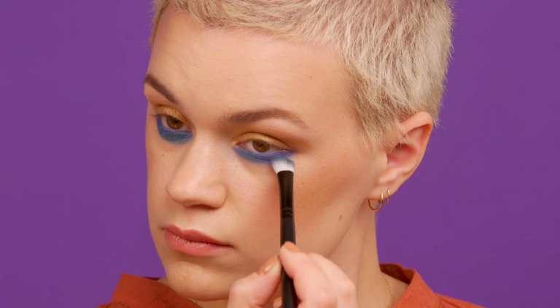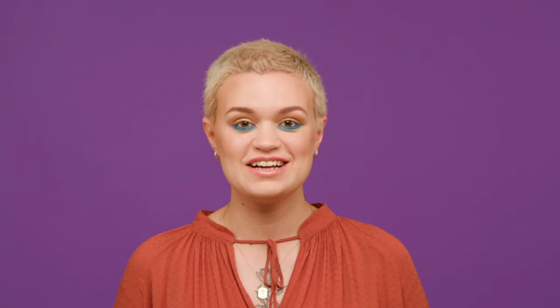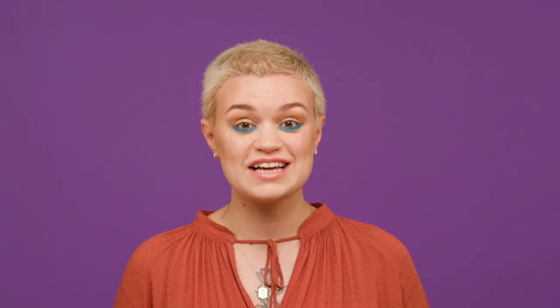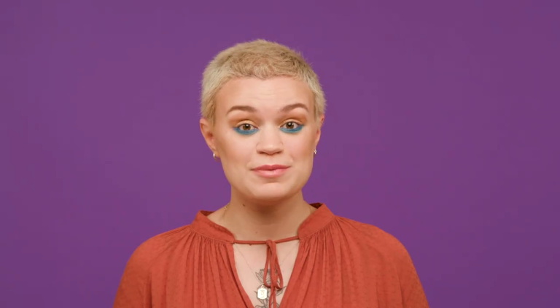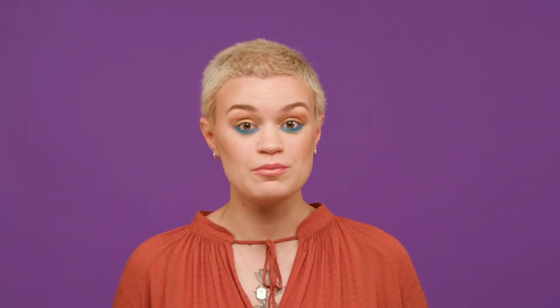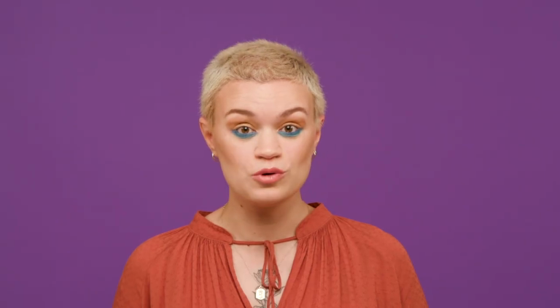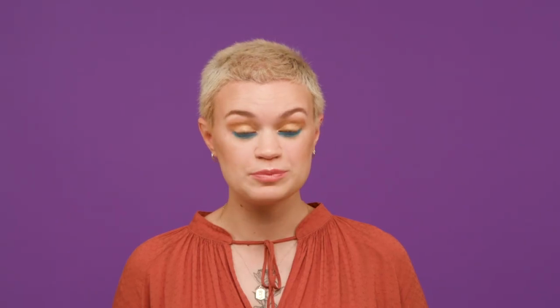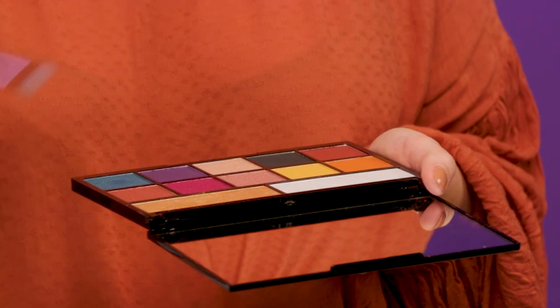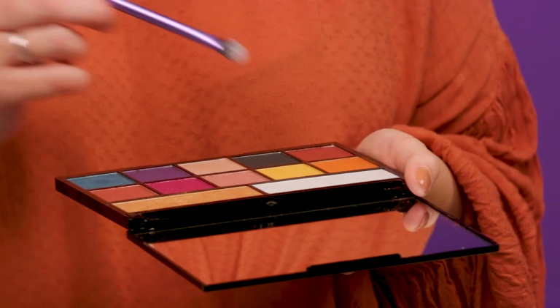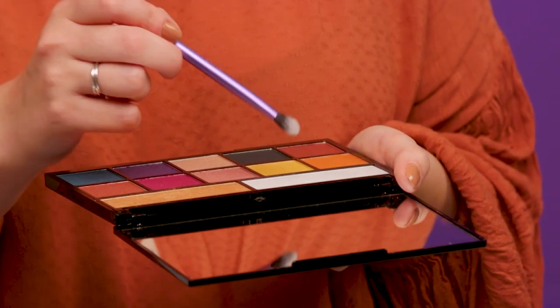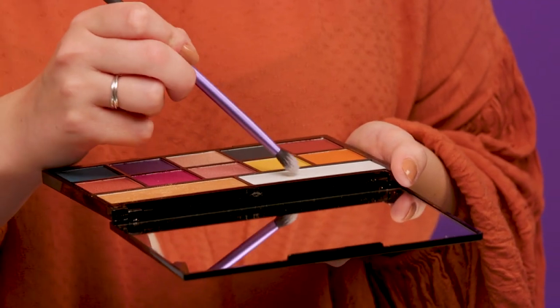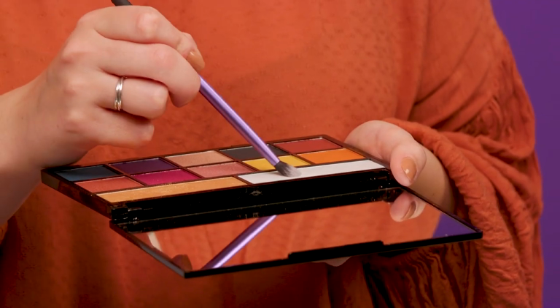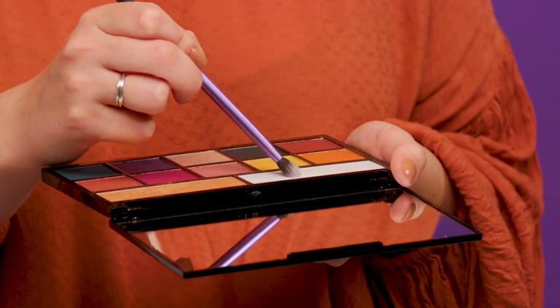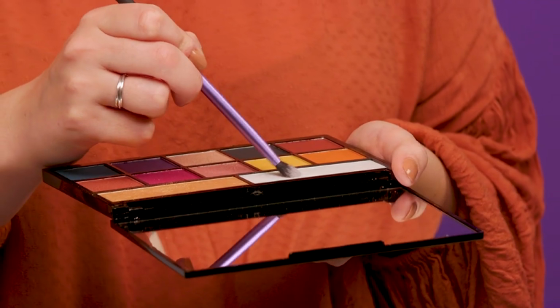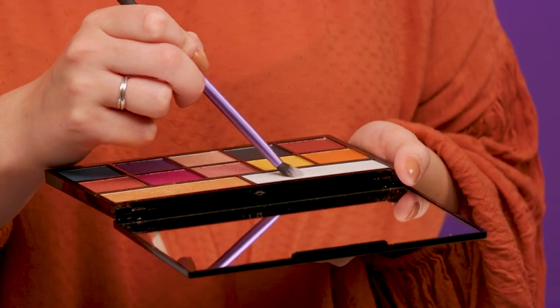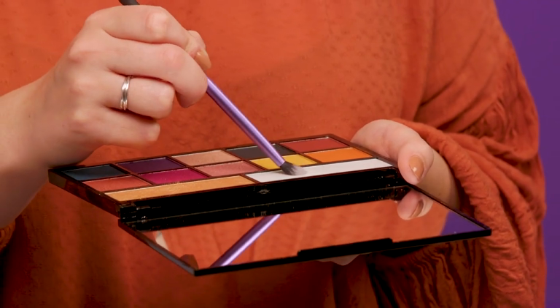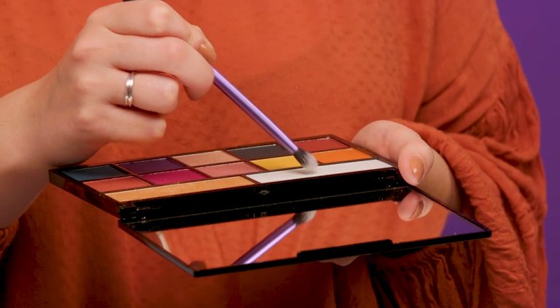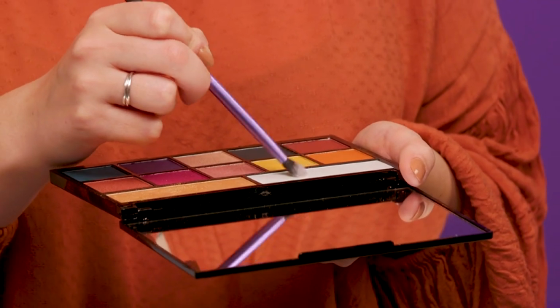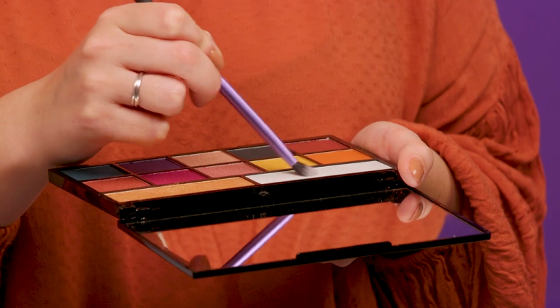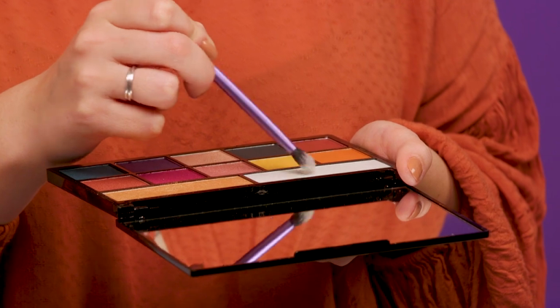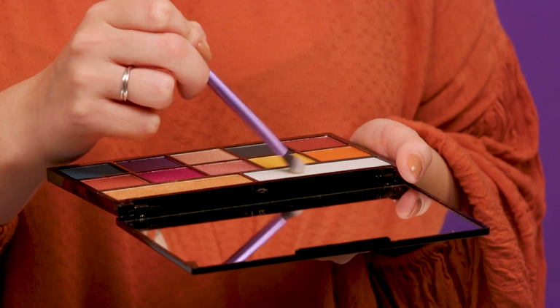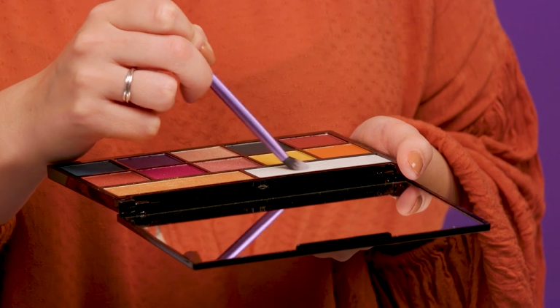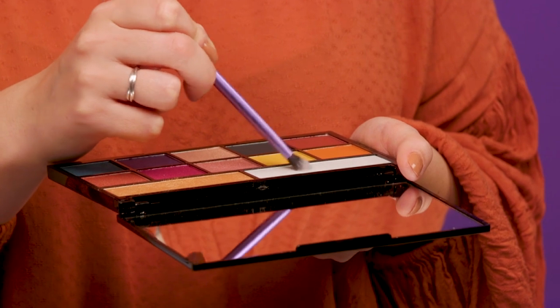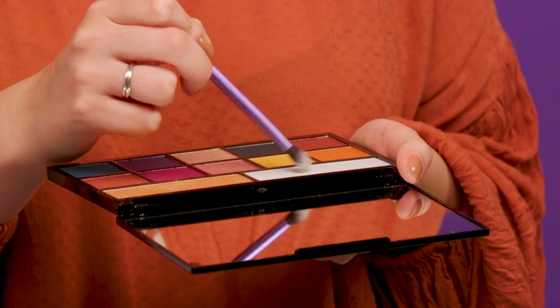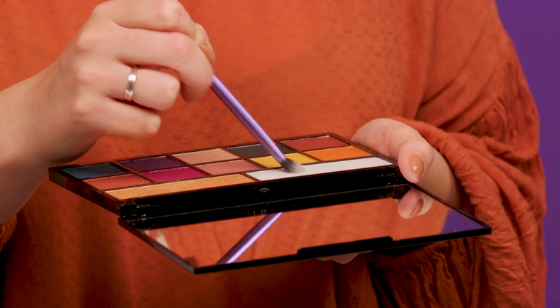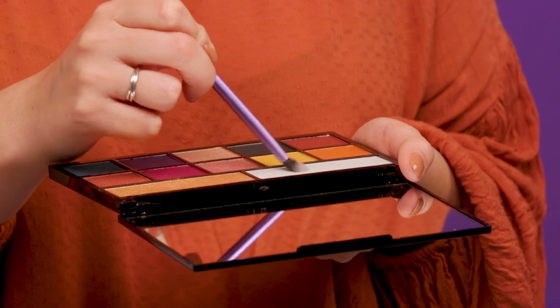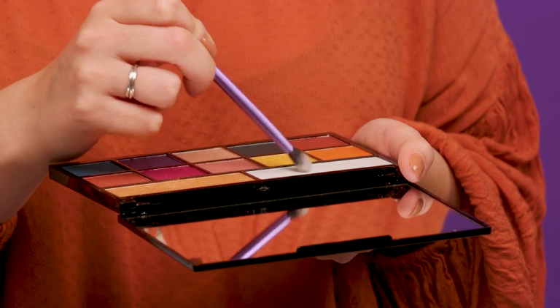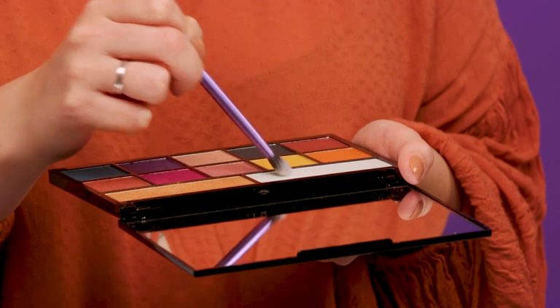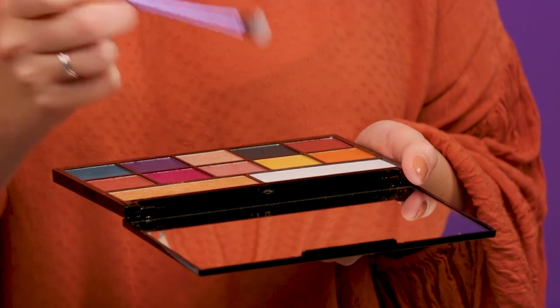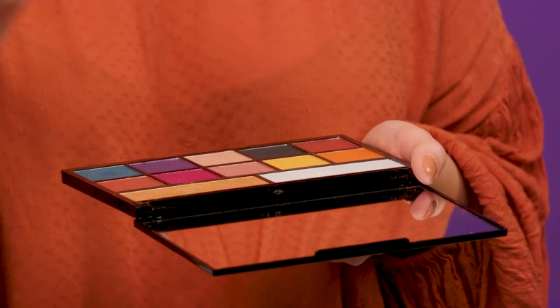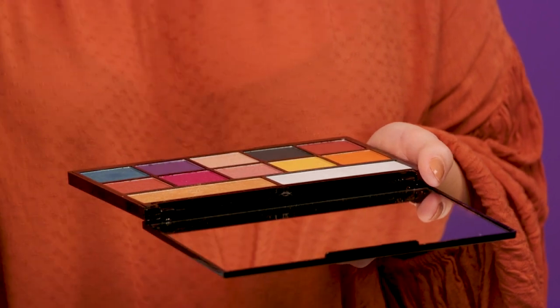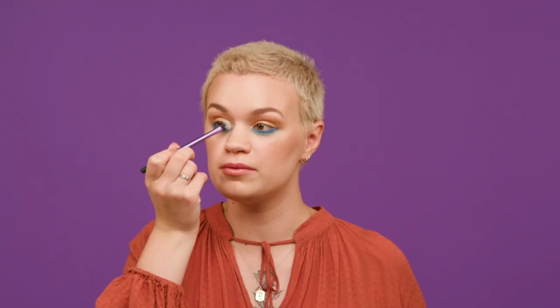Now to add a bit more sparkle to the inner corner, I'm going to take this highlight shade and pop that on the inner part of the eye.